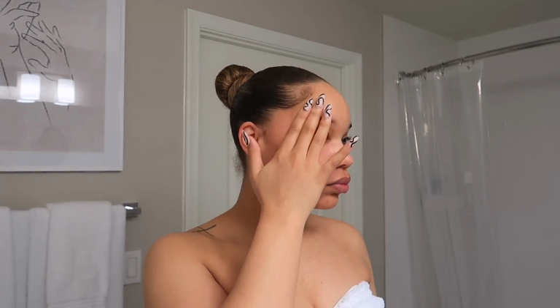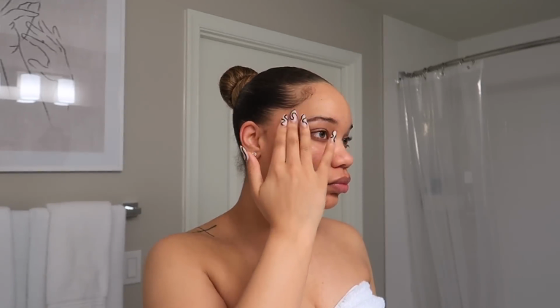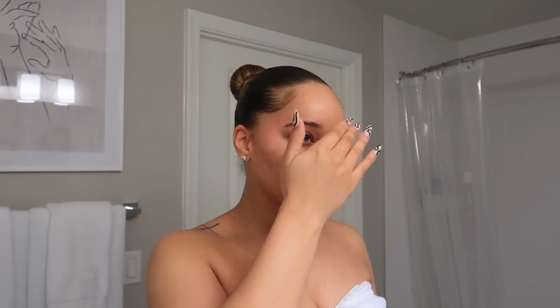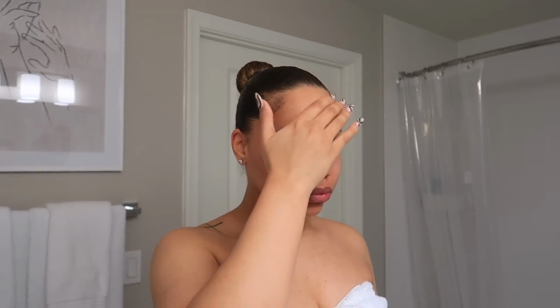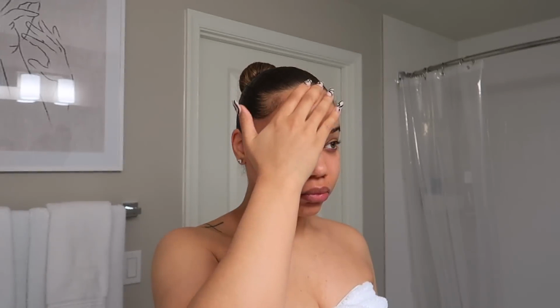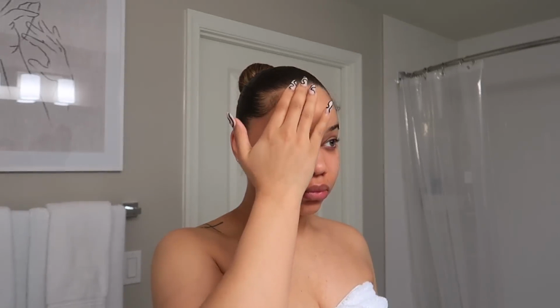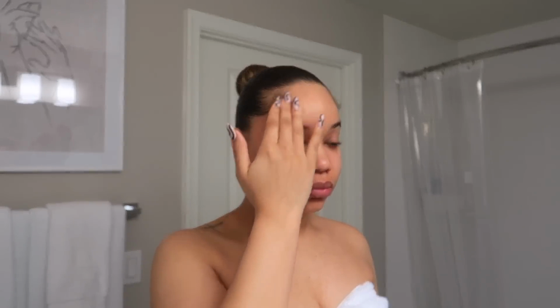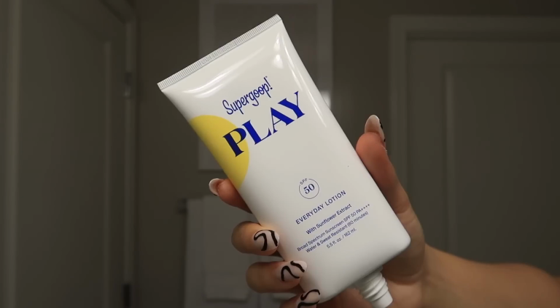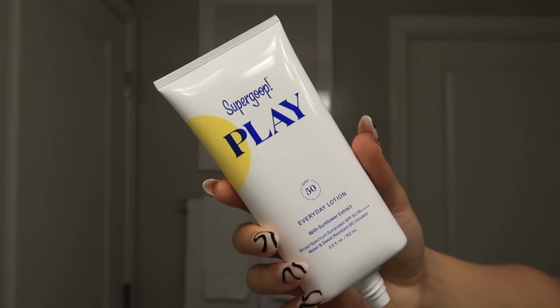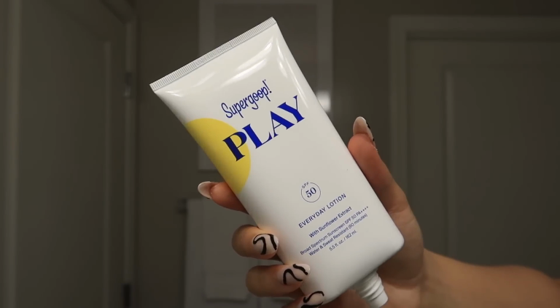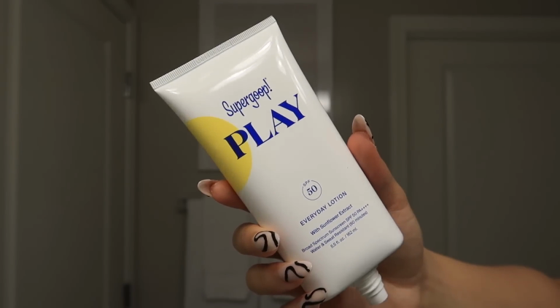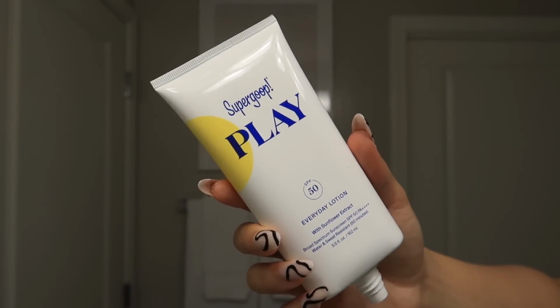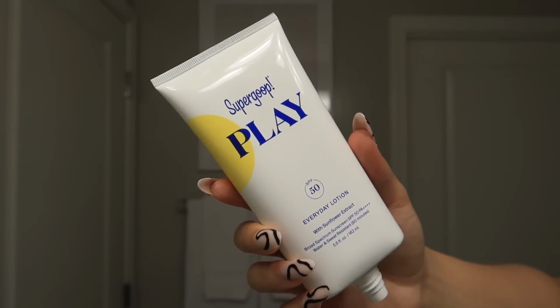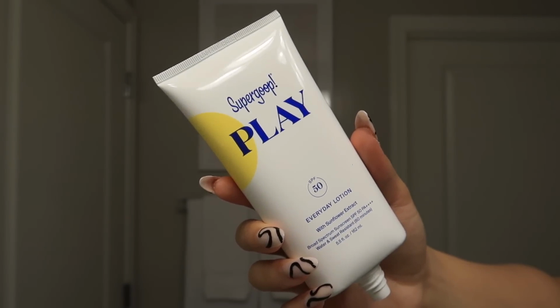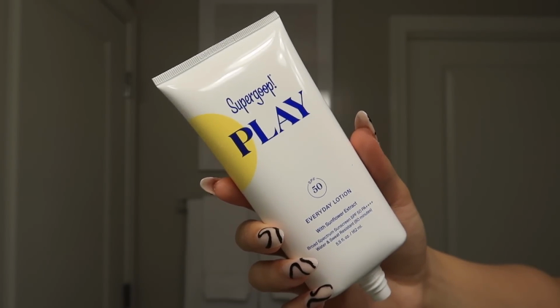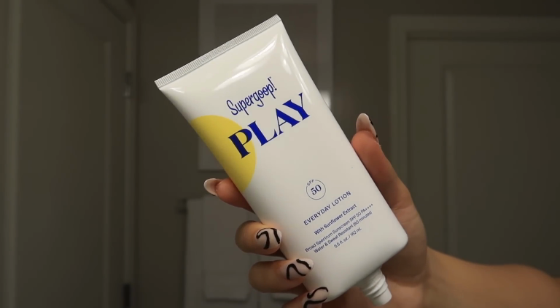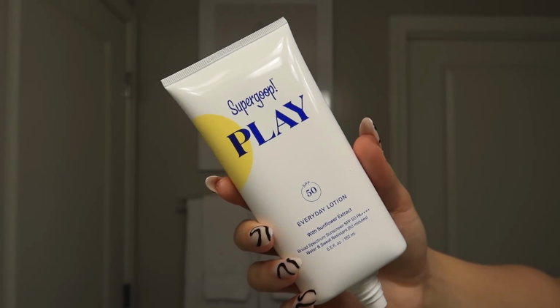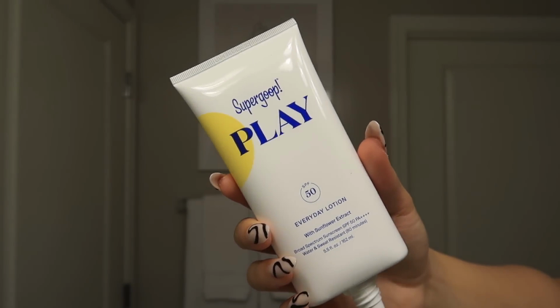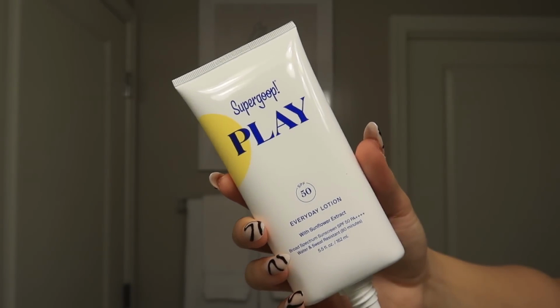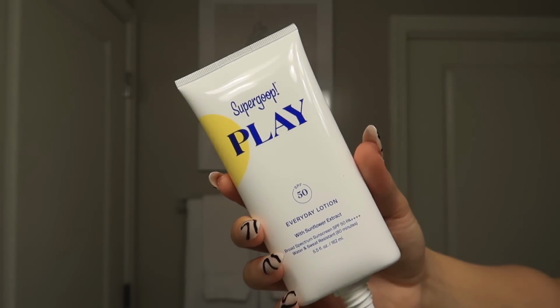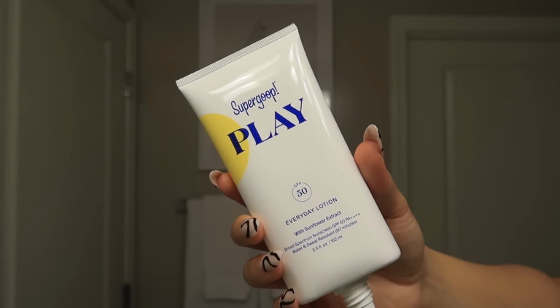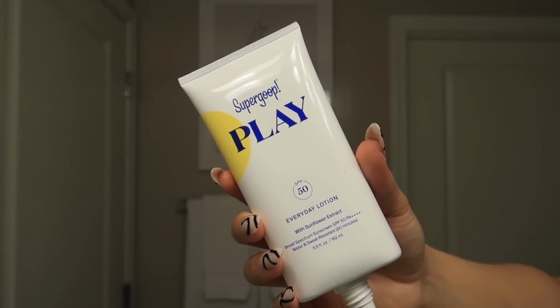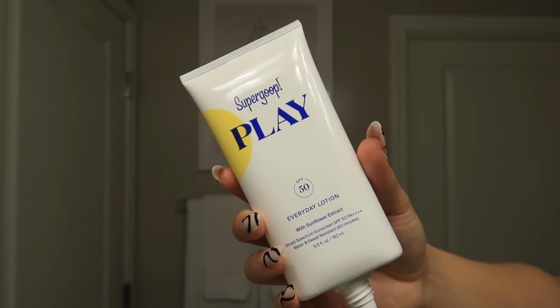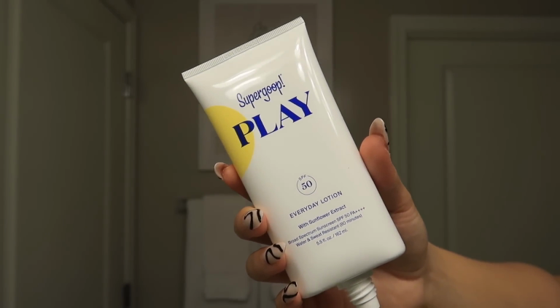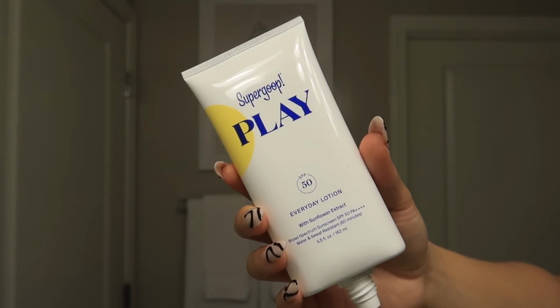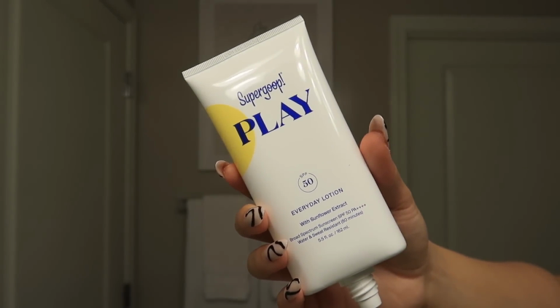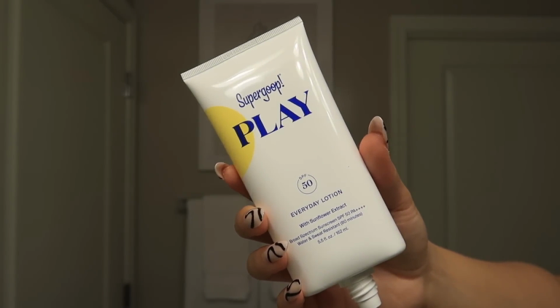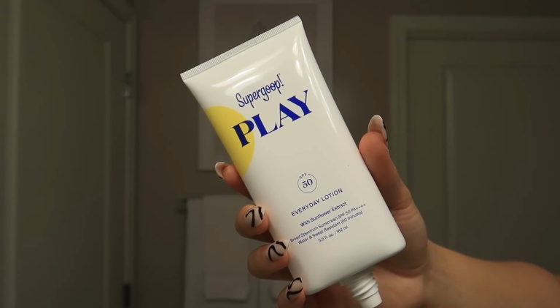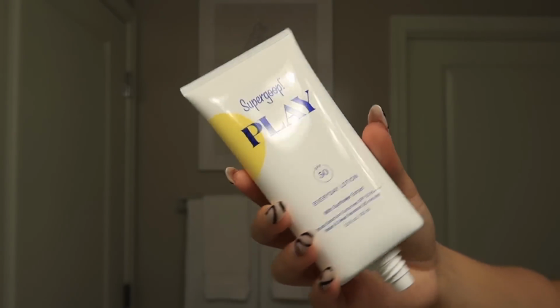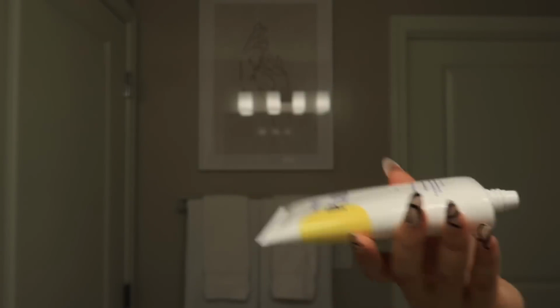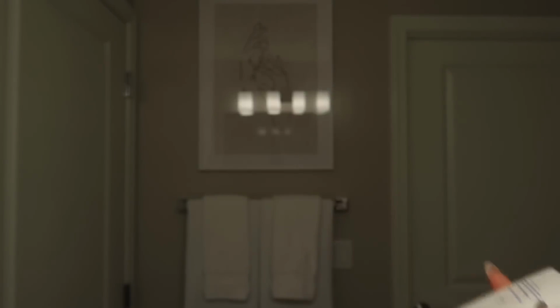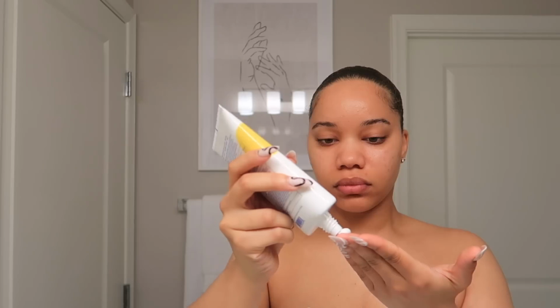And then of course you can't forget your SPF, so I'm gonna go ahead and put on my Supergoop Play SPF.